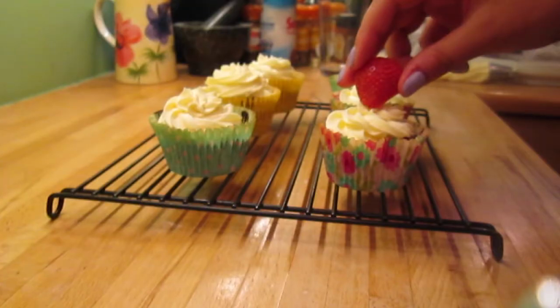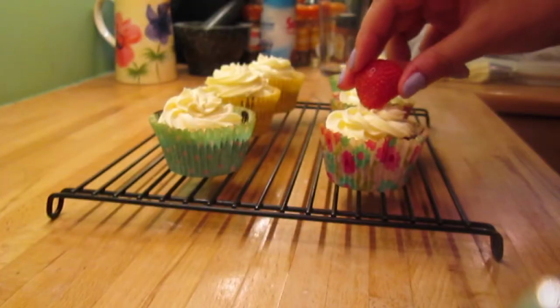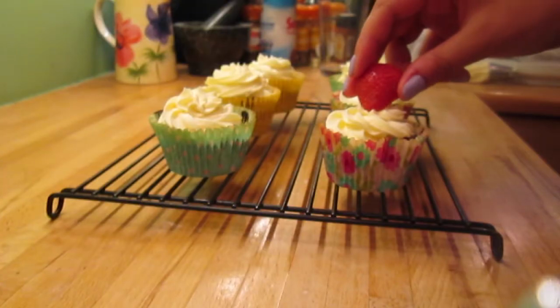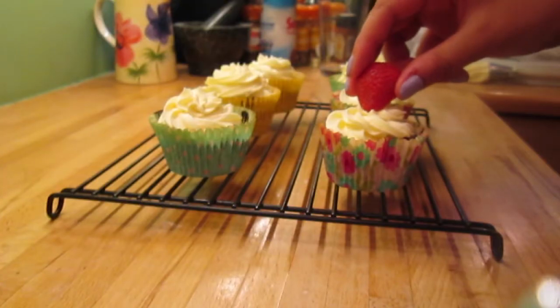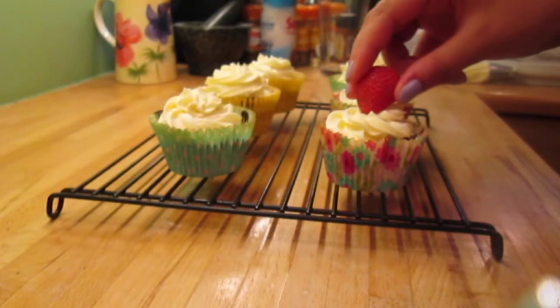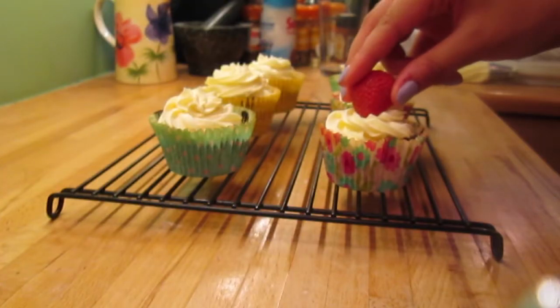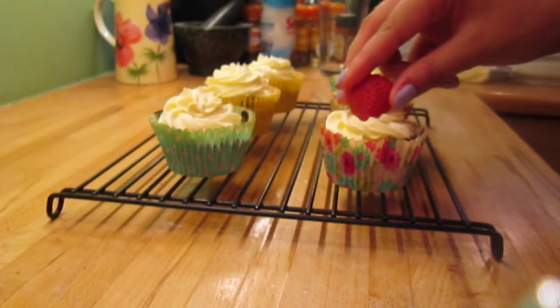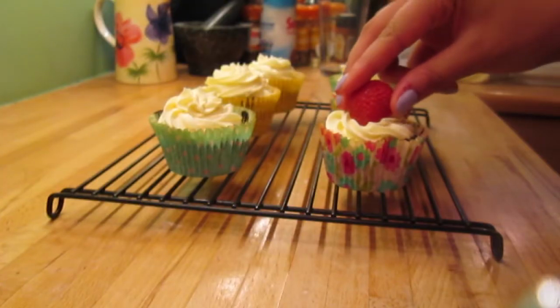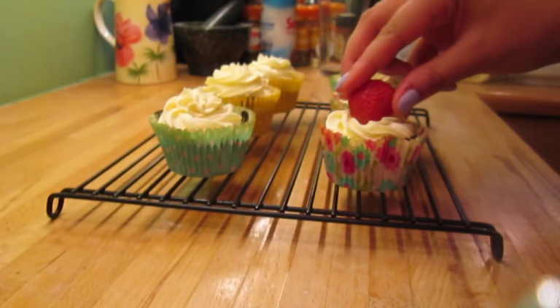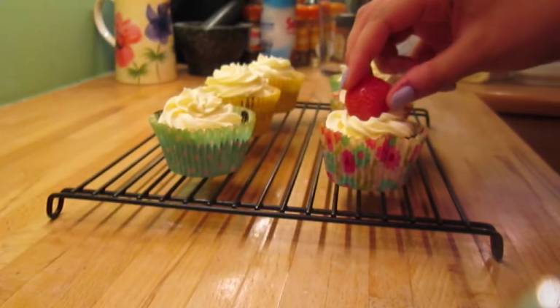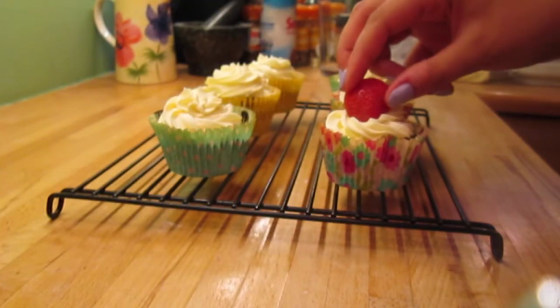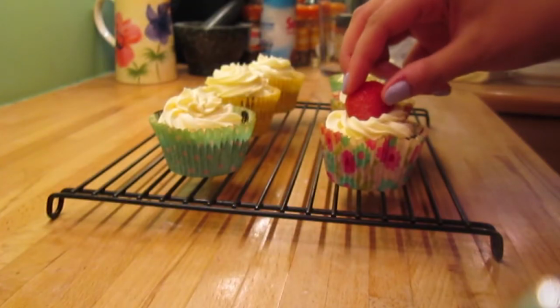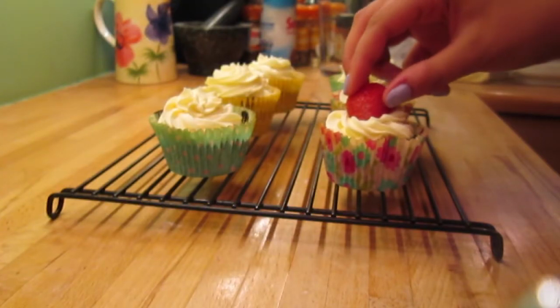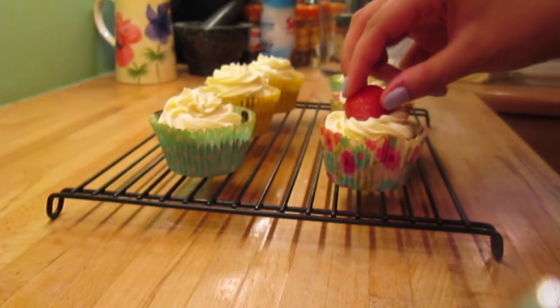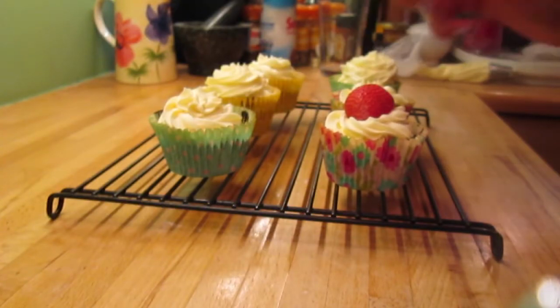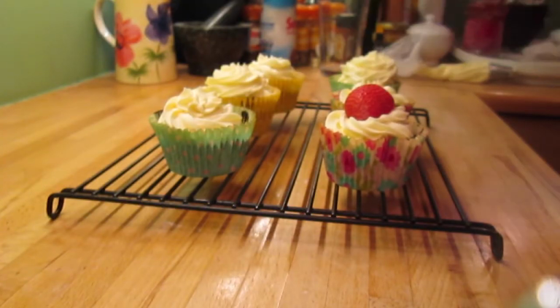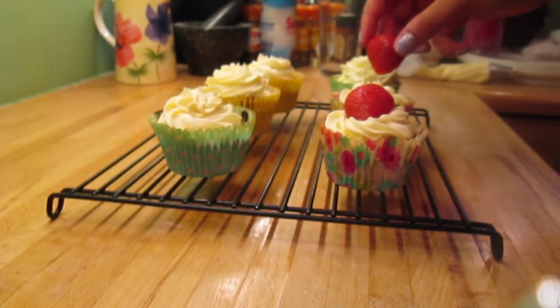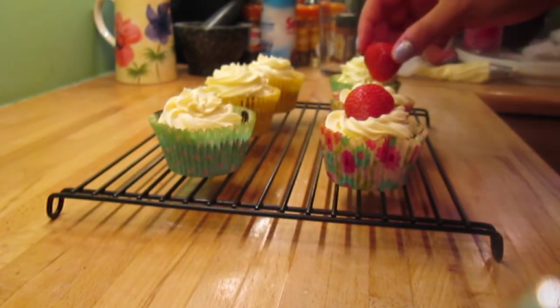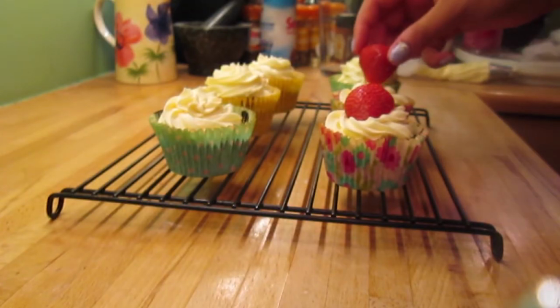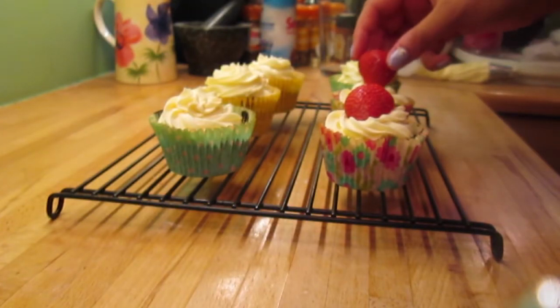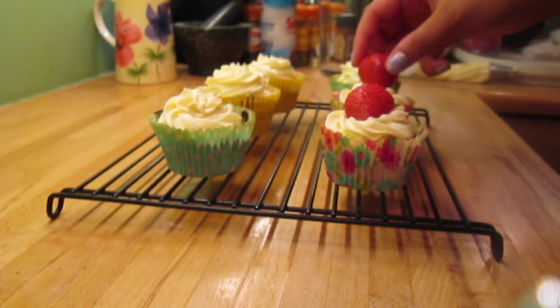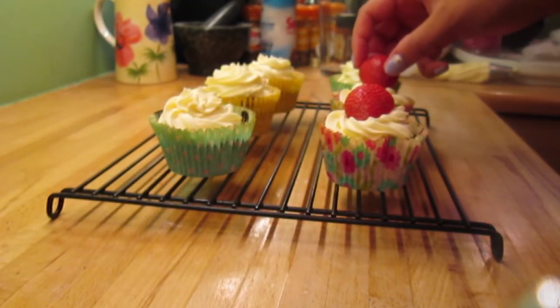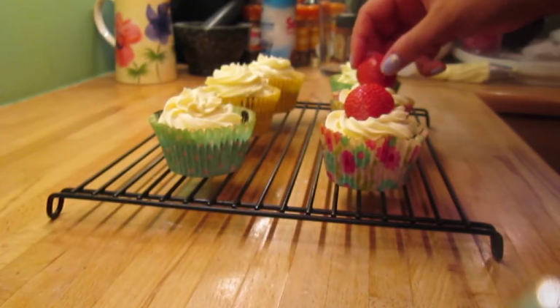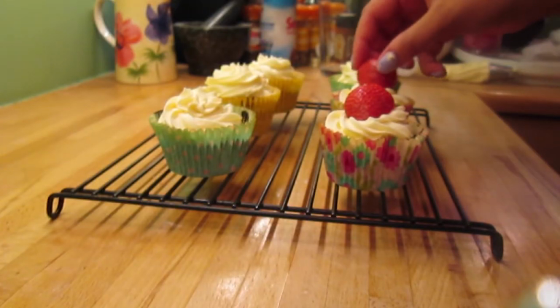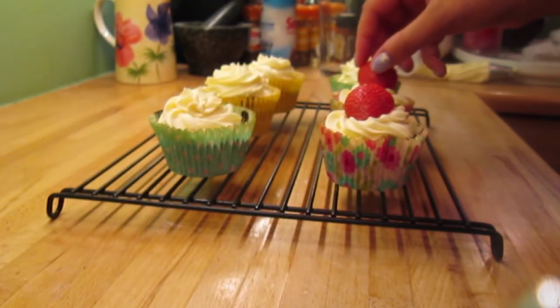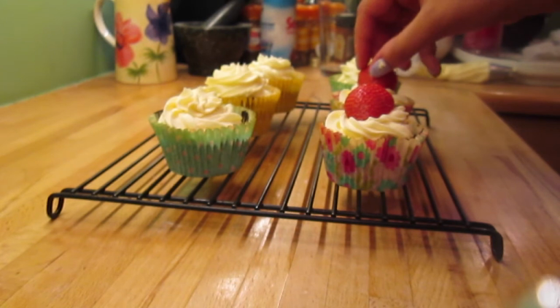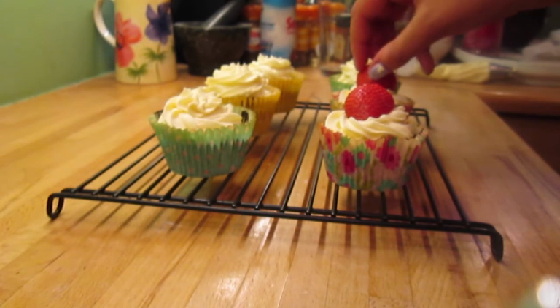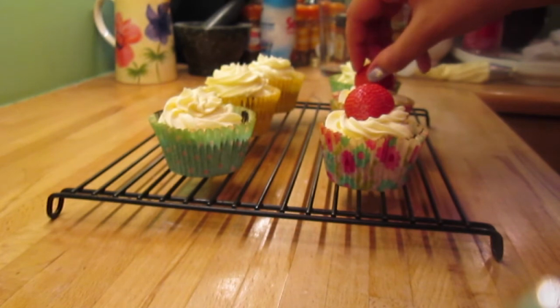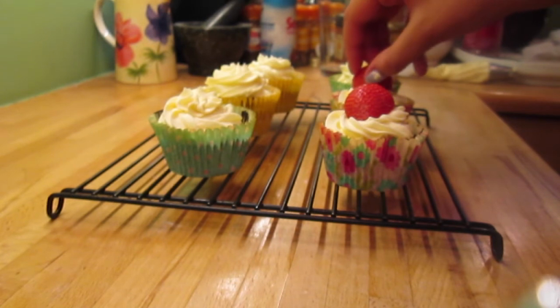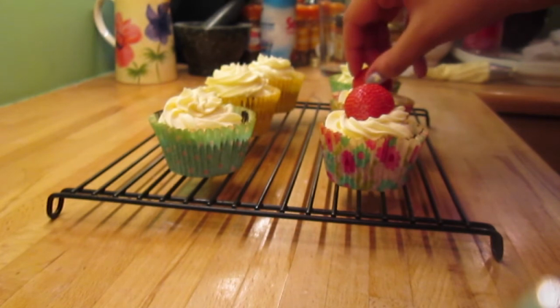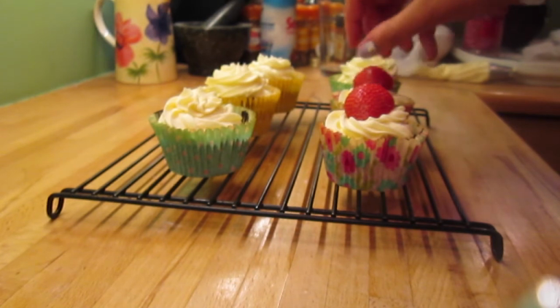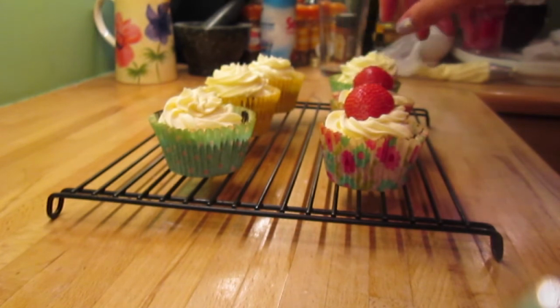To decorate half of mine I'm just taking a strawberry, cutting it in half and putting that half on top of the cupcake.